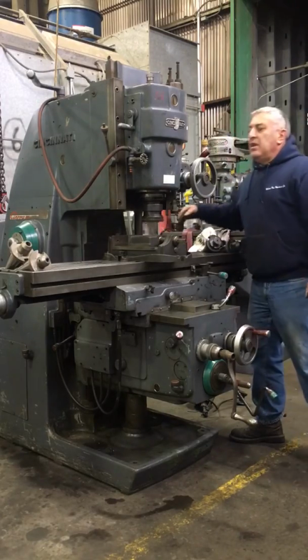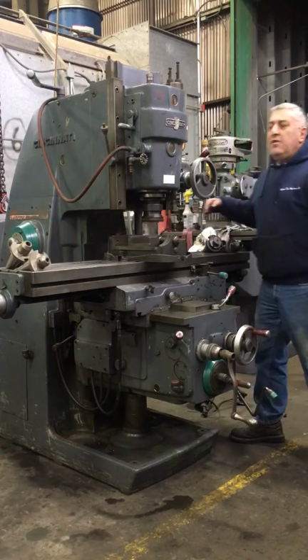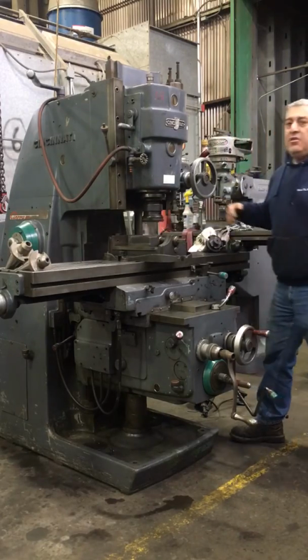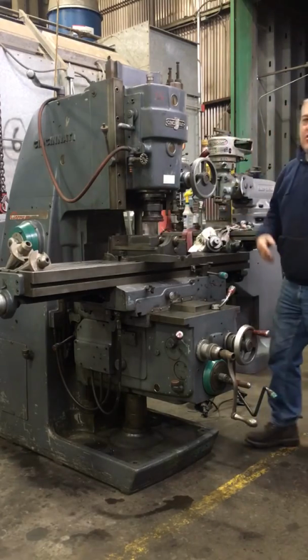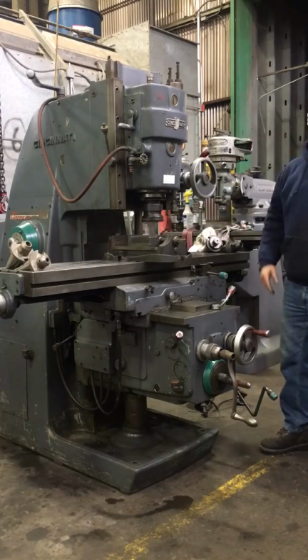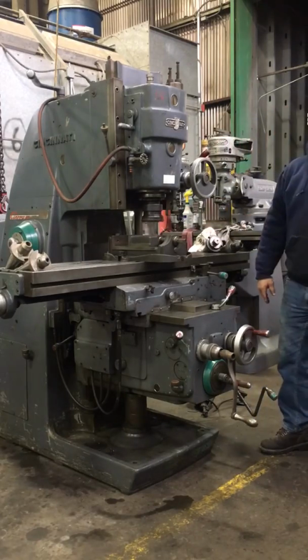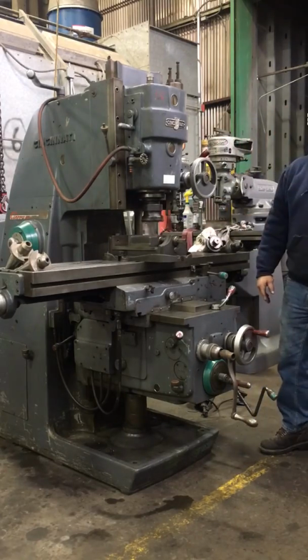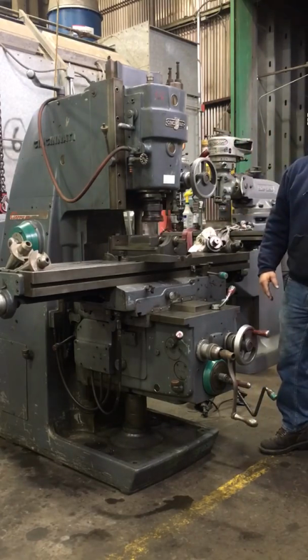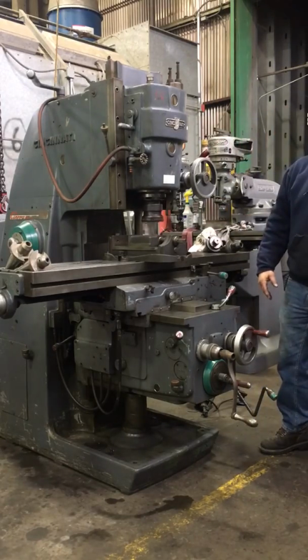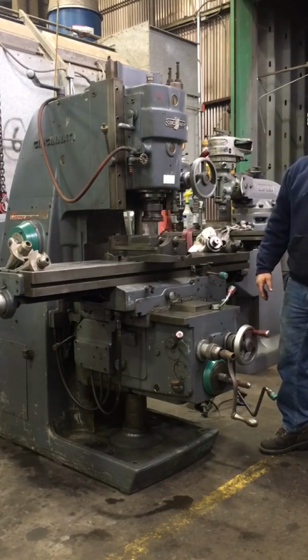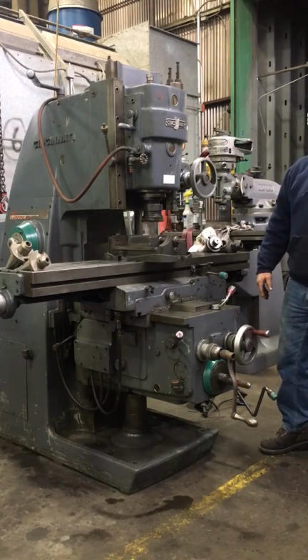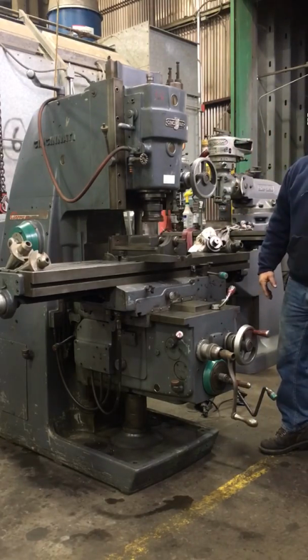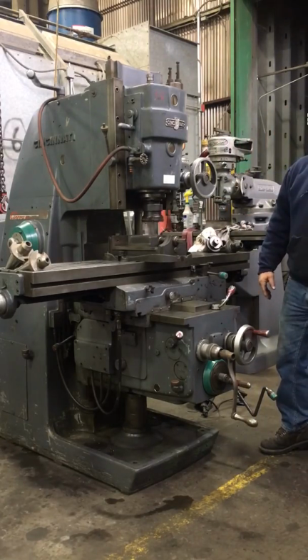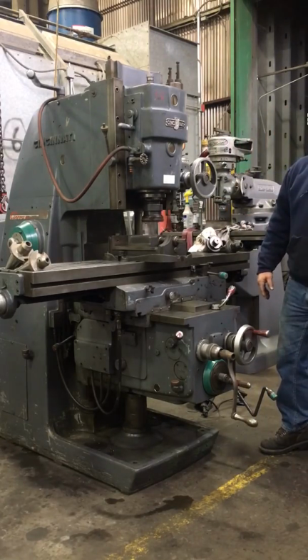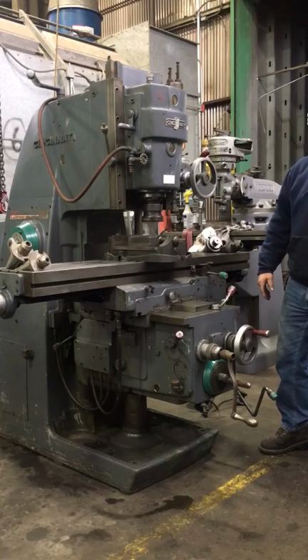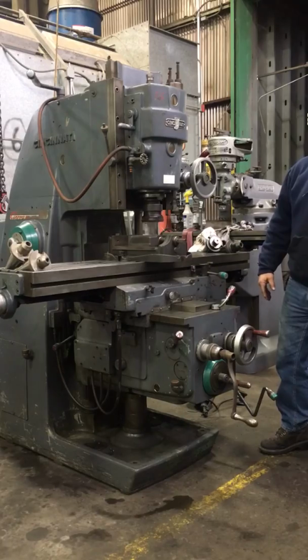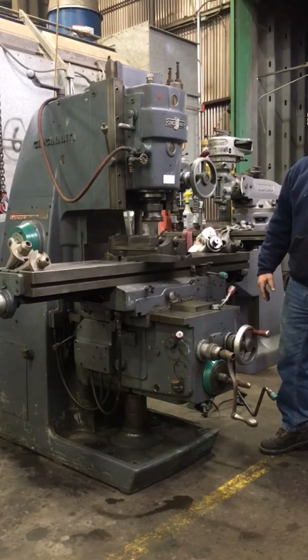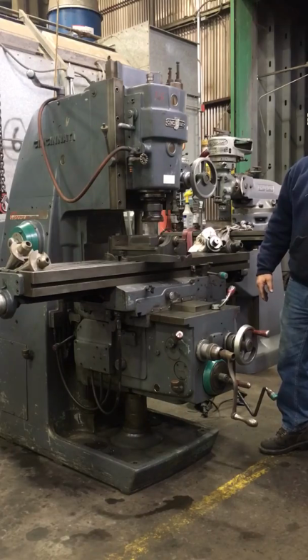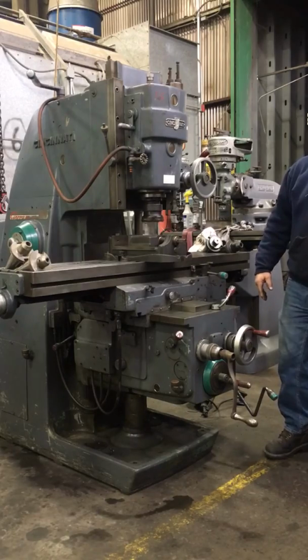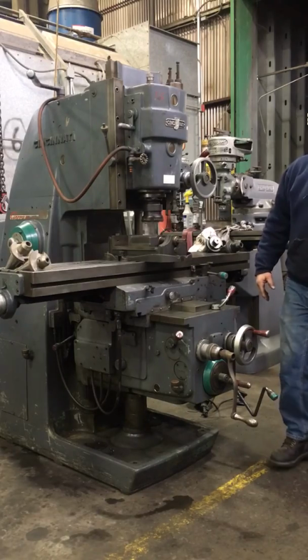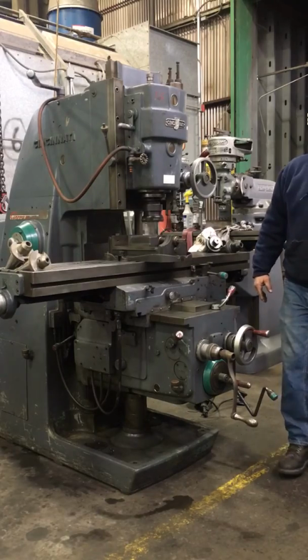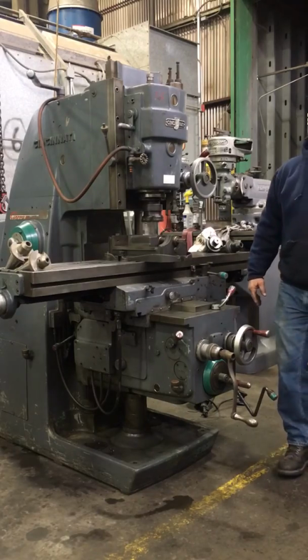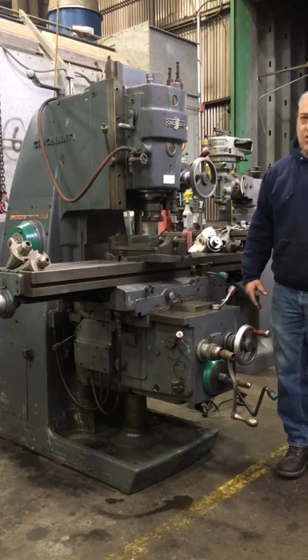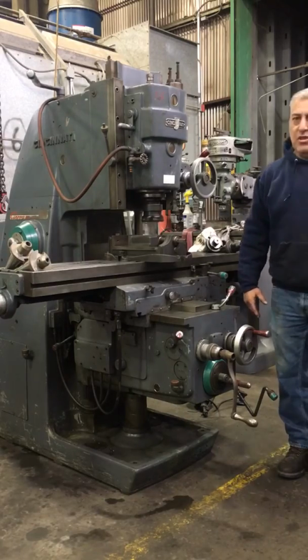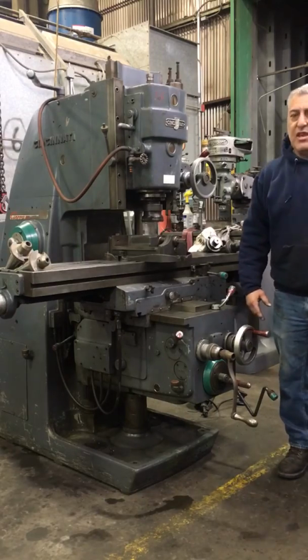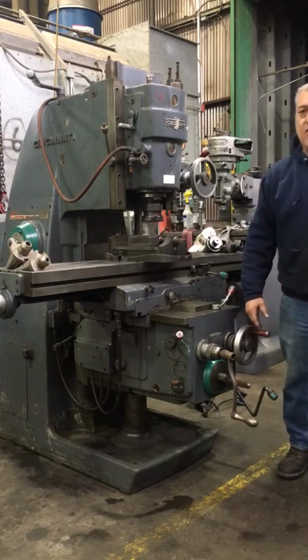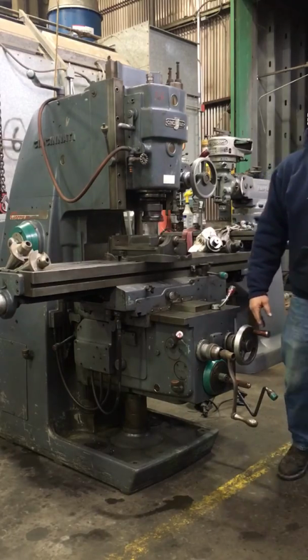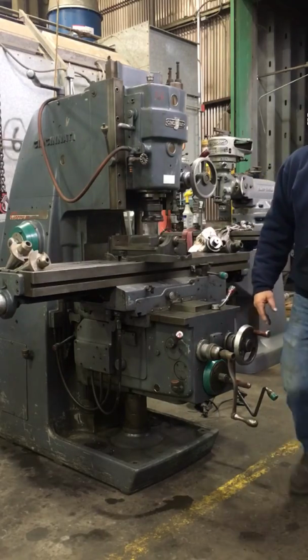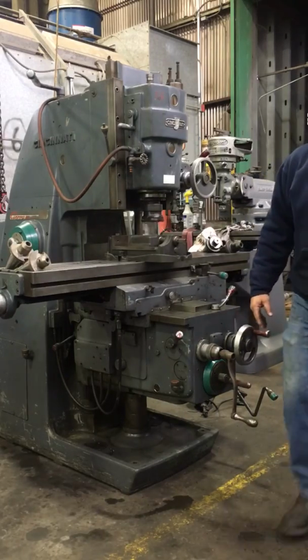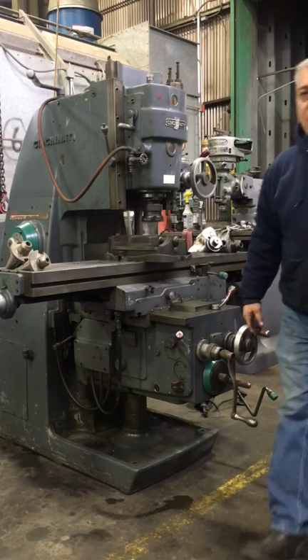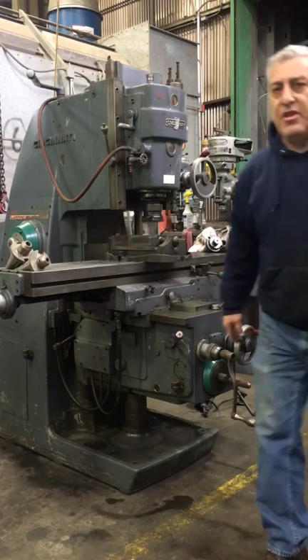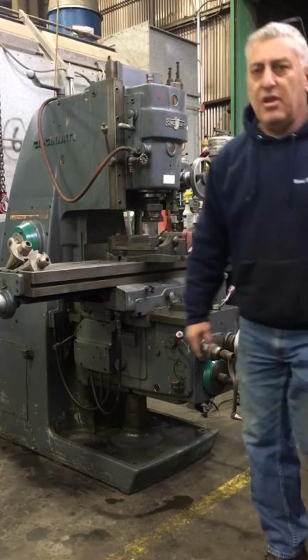This is our Cincinnati Cinova vertical milling machine. Thank you for watching our video.